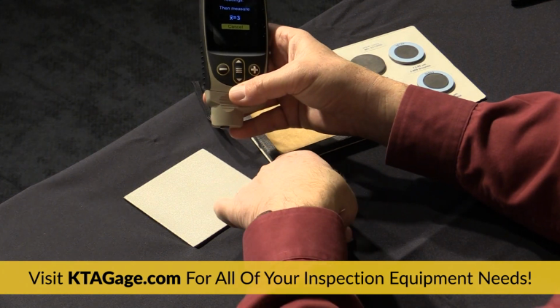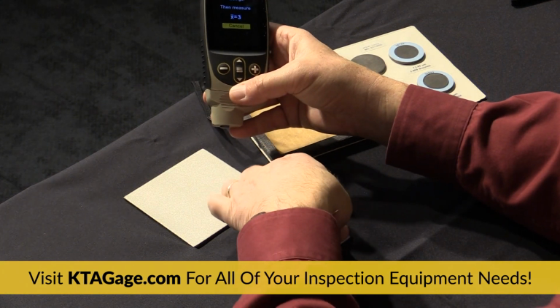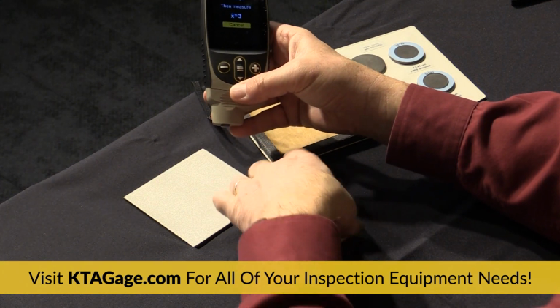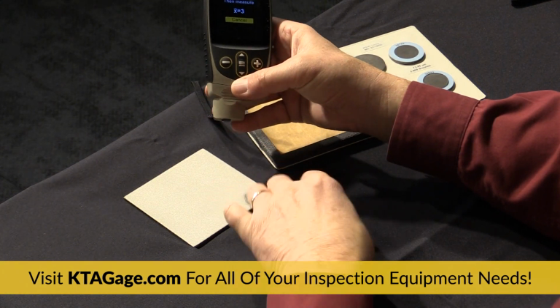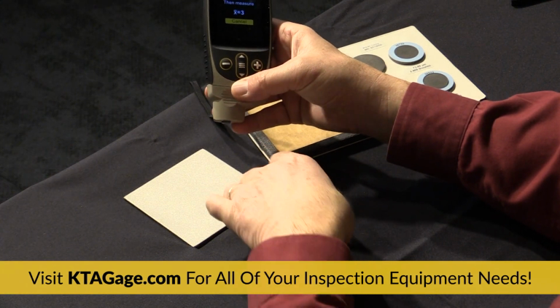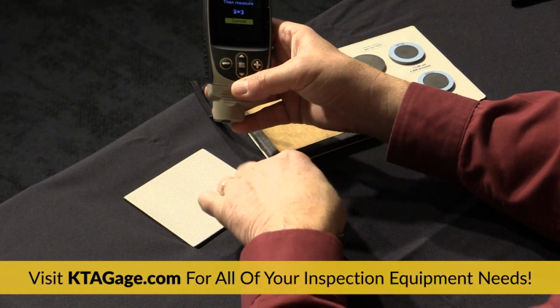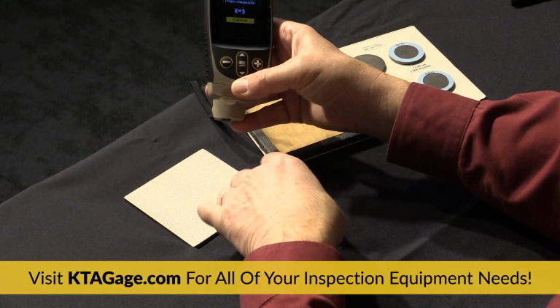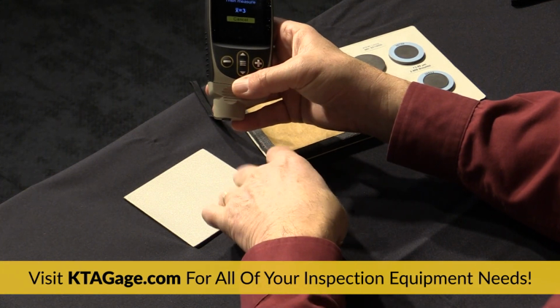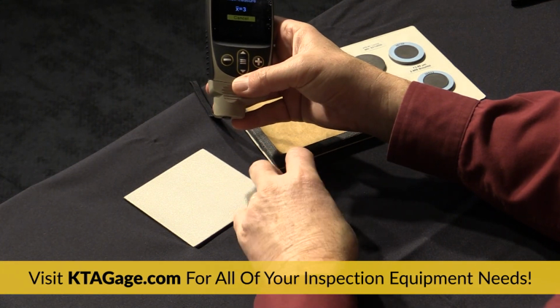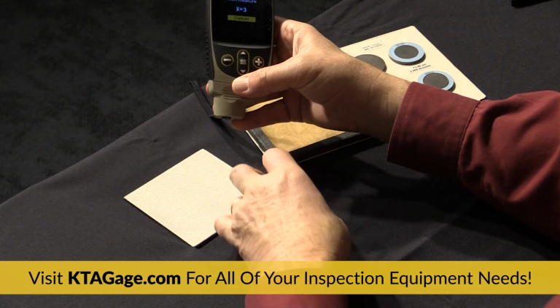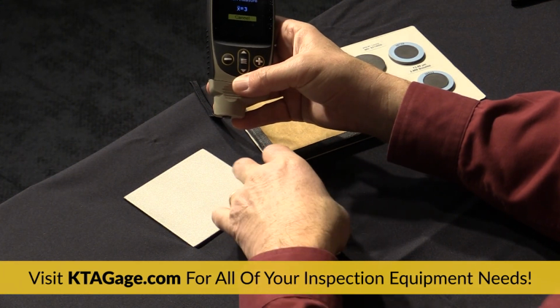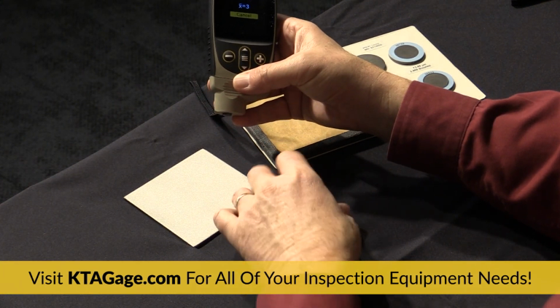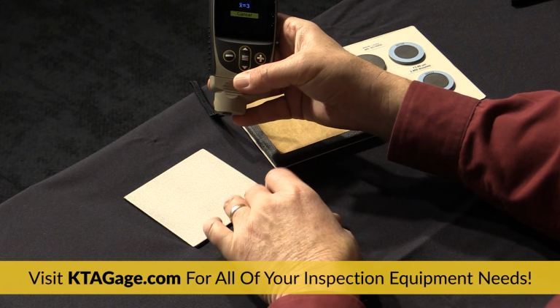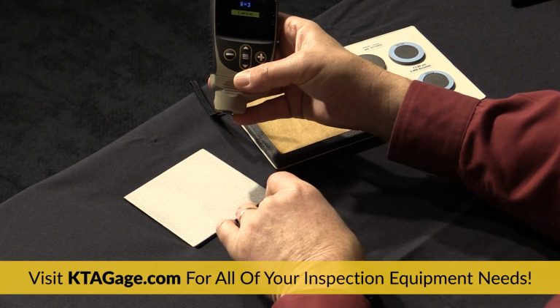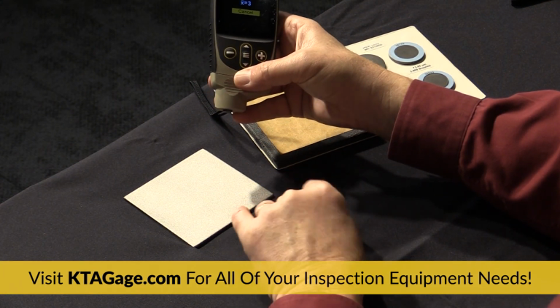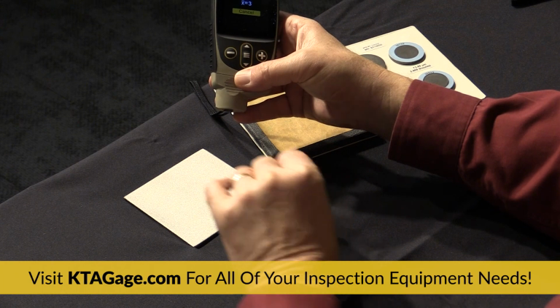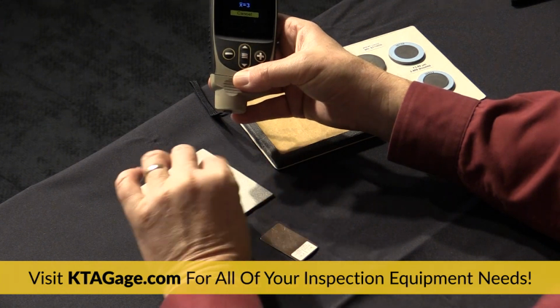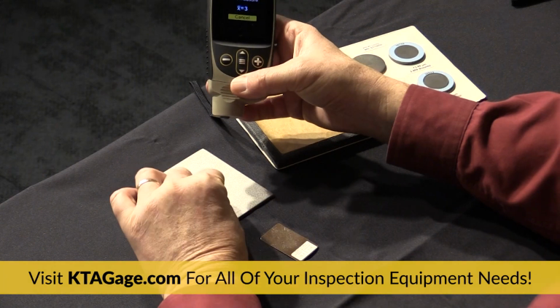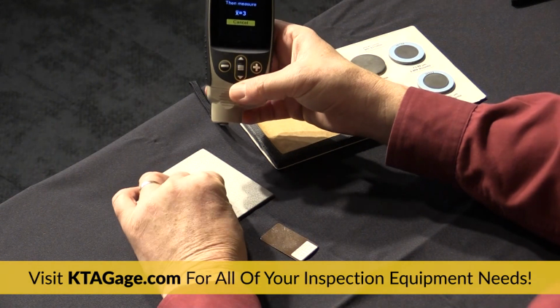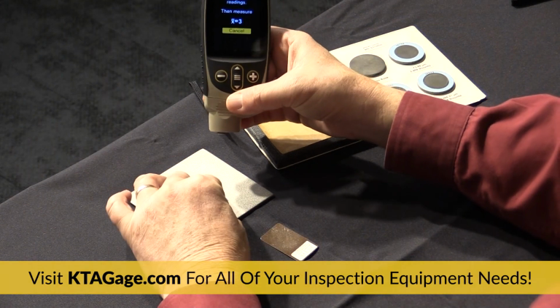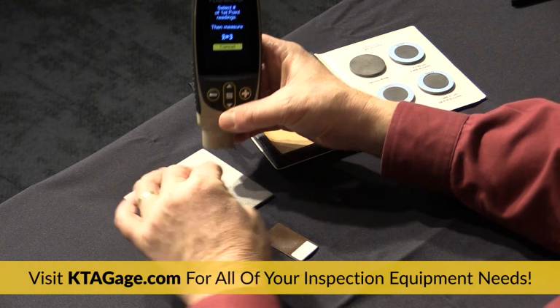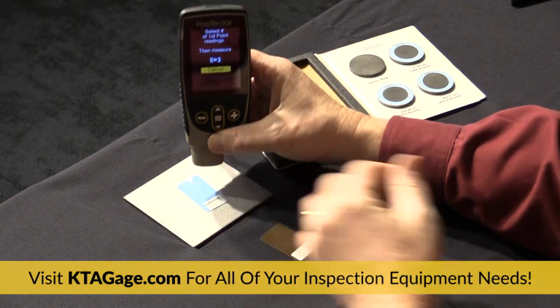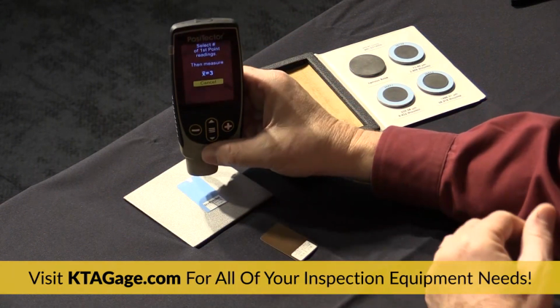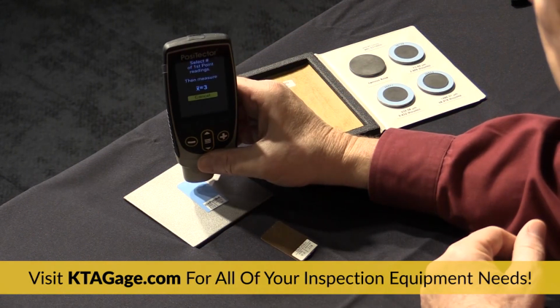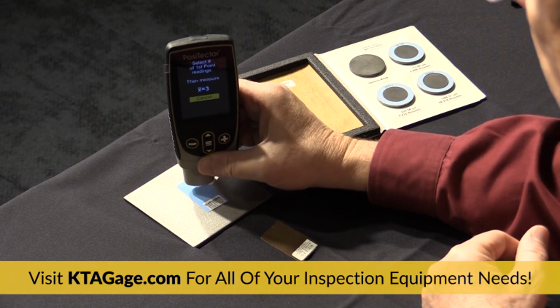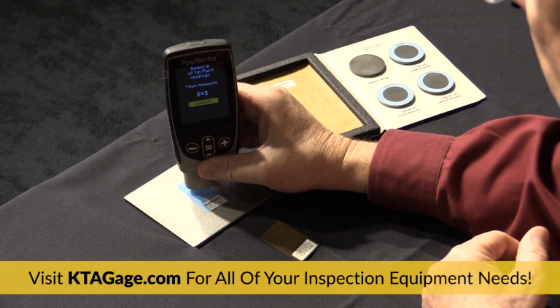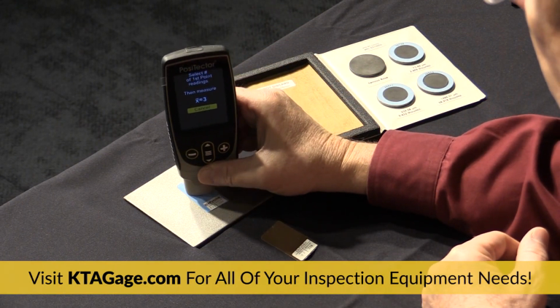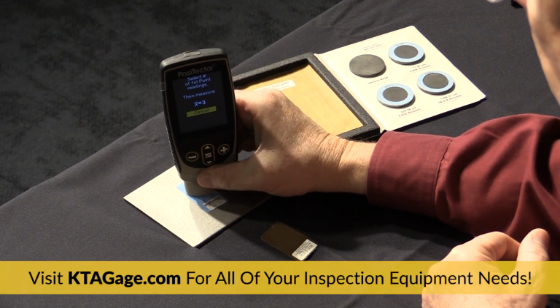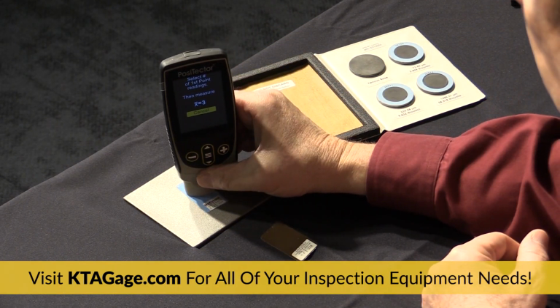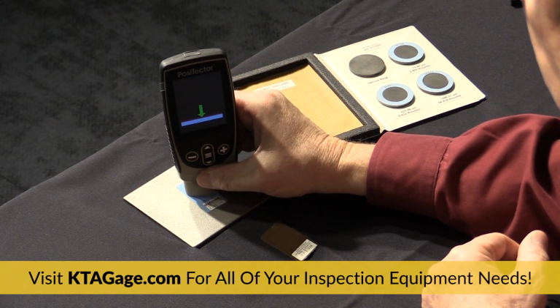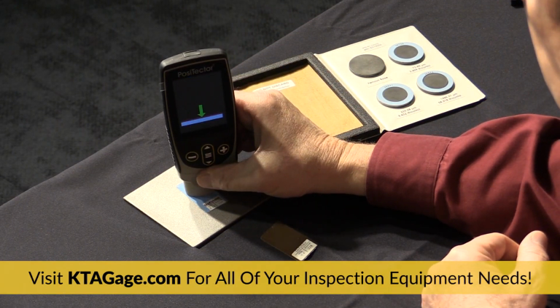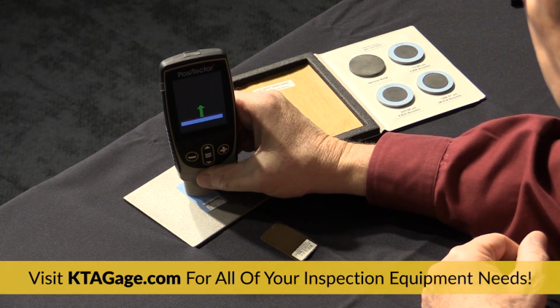The display uses an arrow to indicate whether to set the probe on the surface or pick it up. Always follow the direction of the arrow.